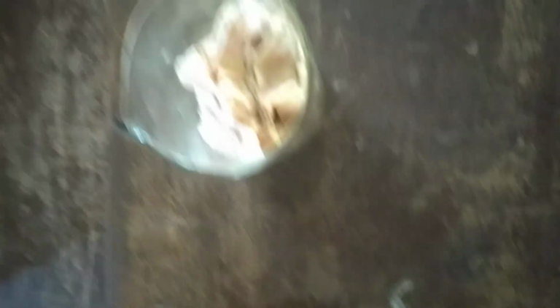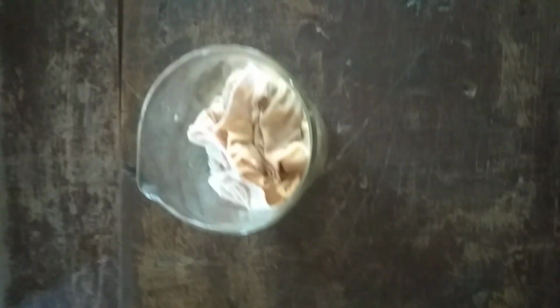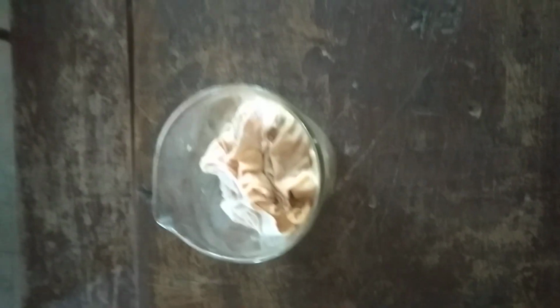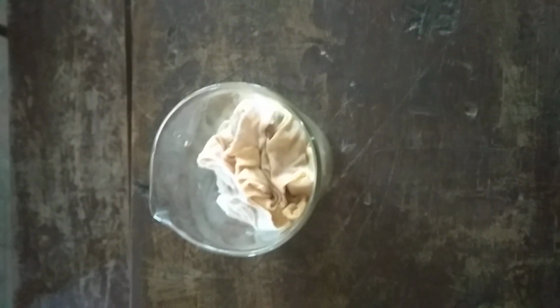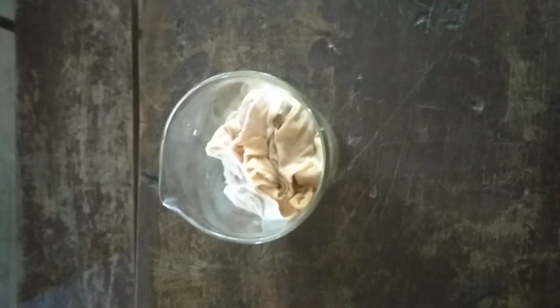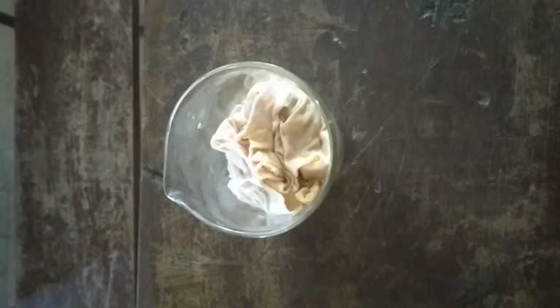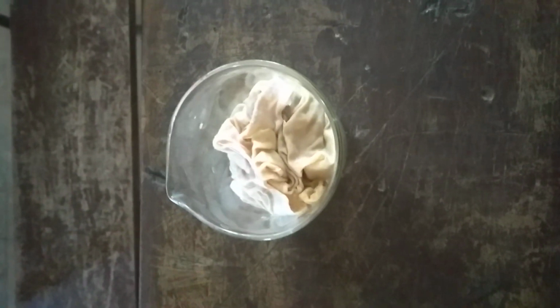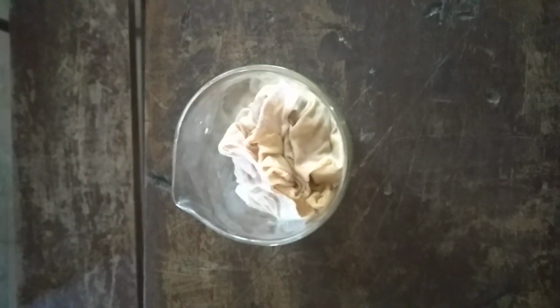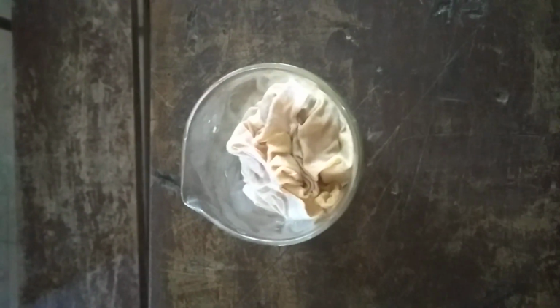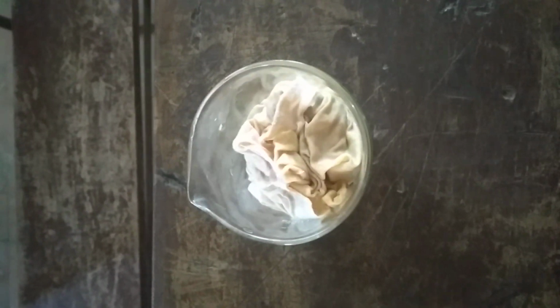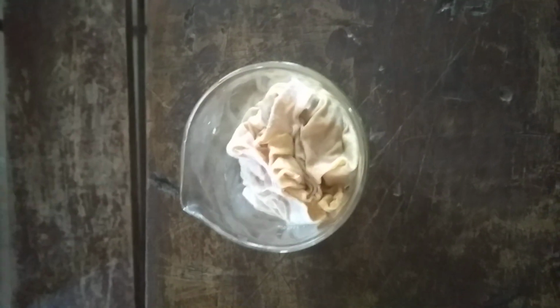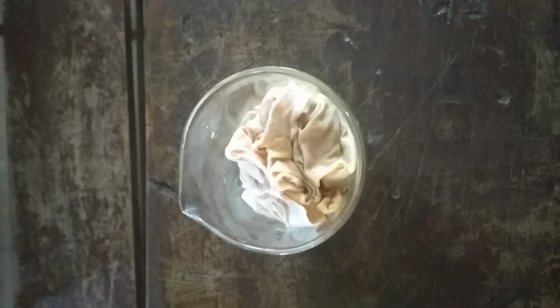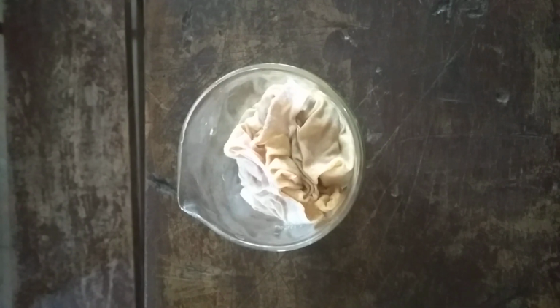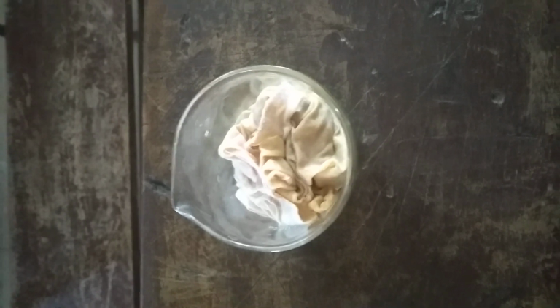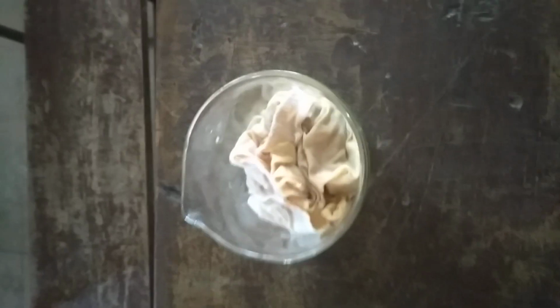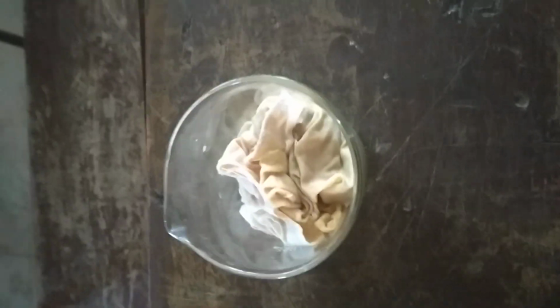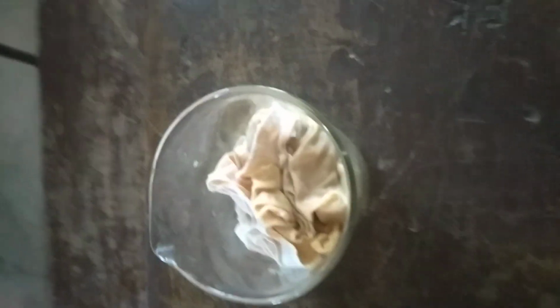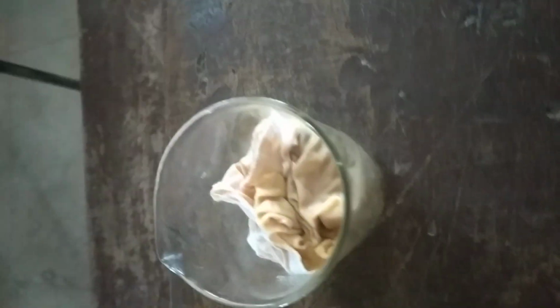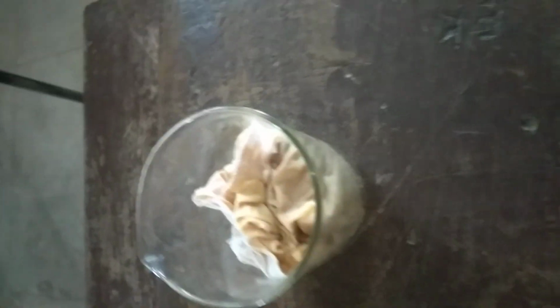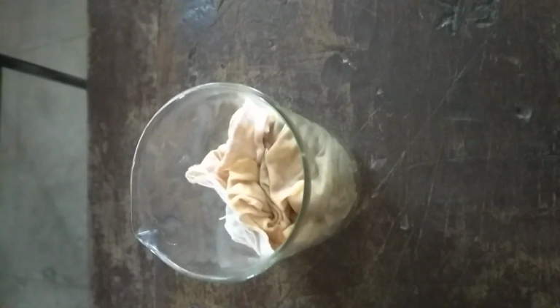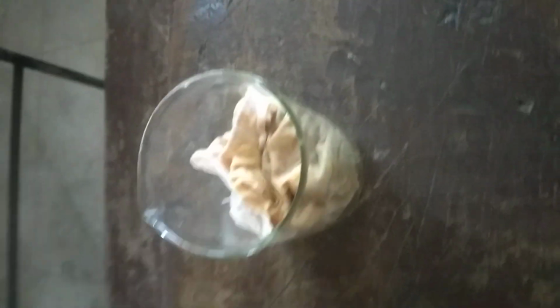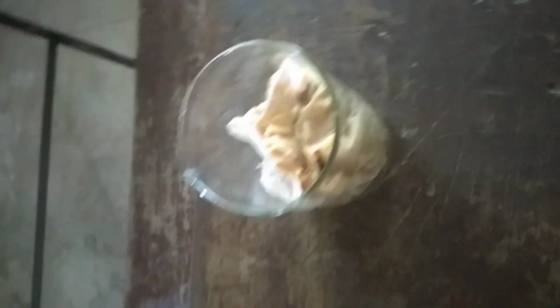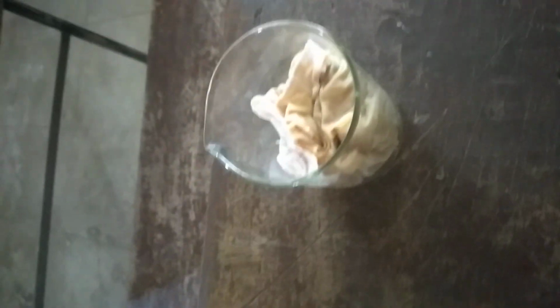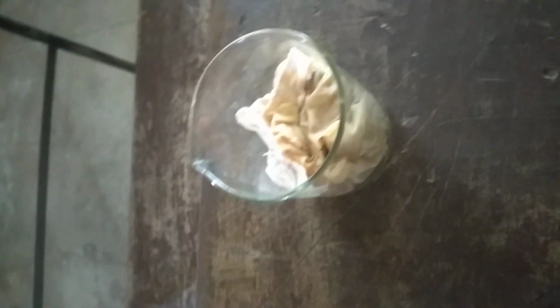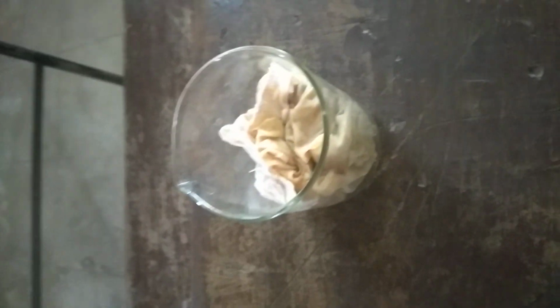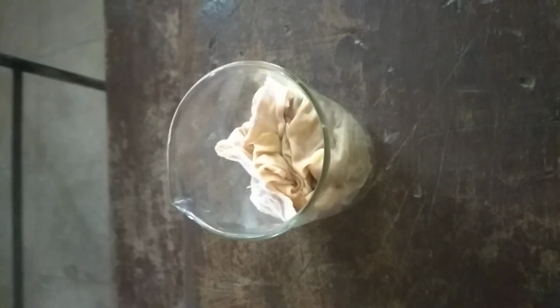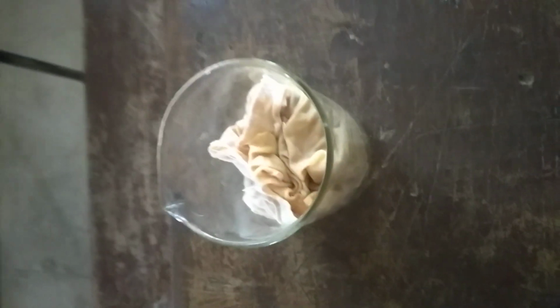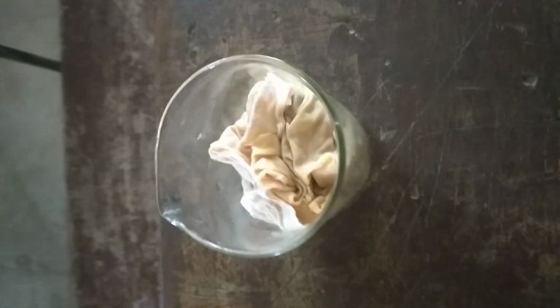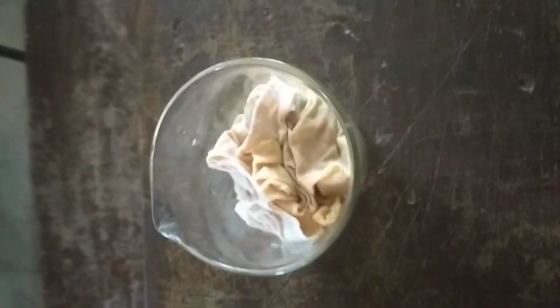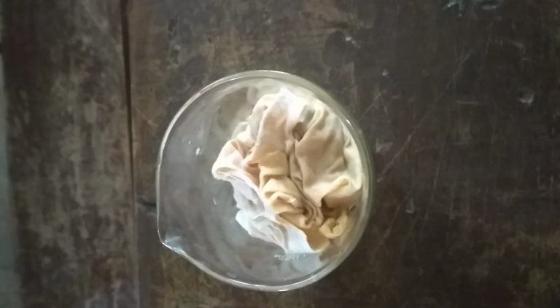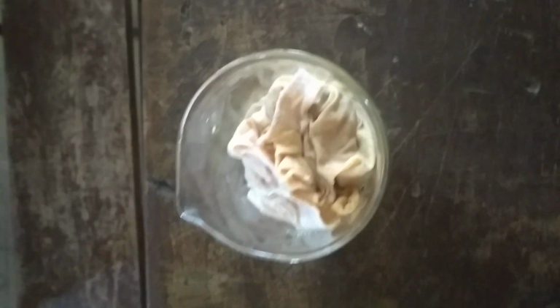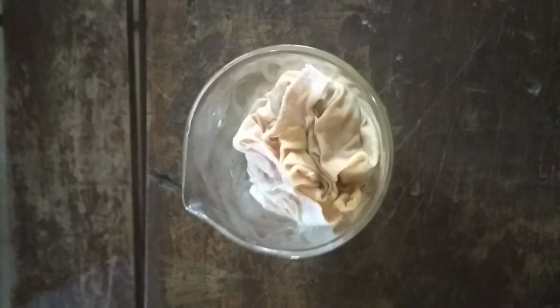So I am keeping these seeds covered in the wet cloth in the beaker, and we will observe after some time.